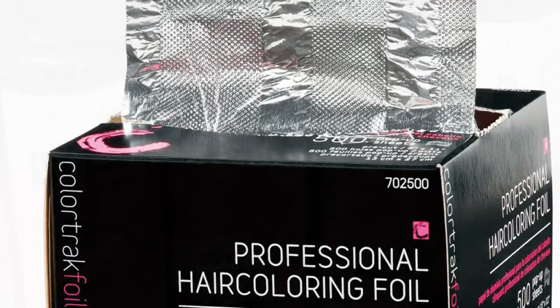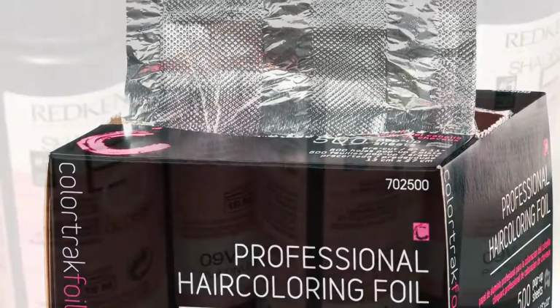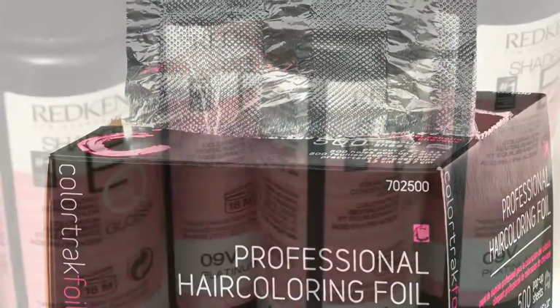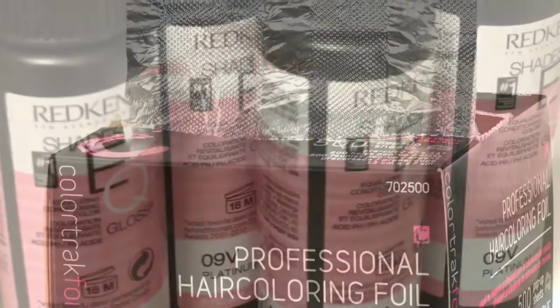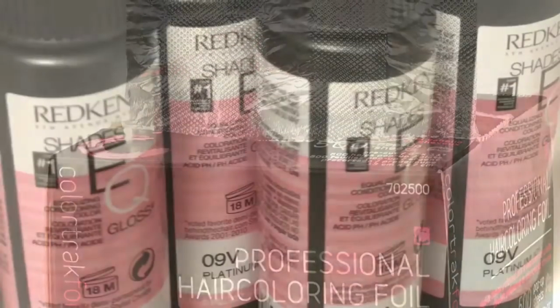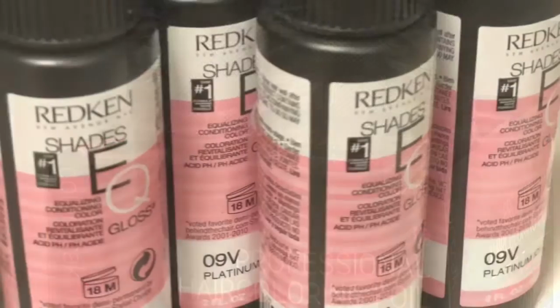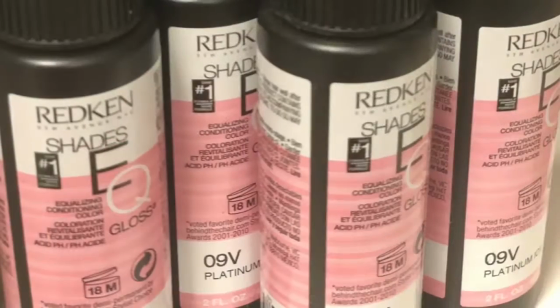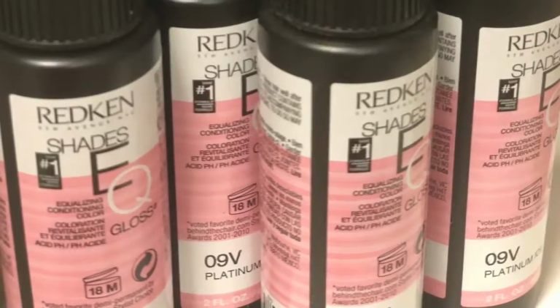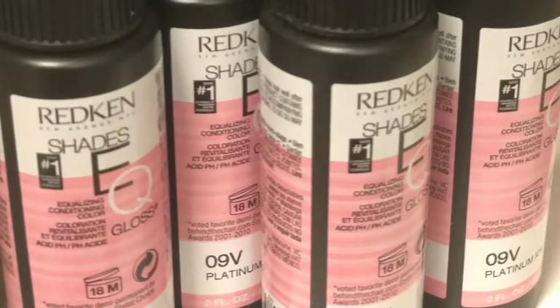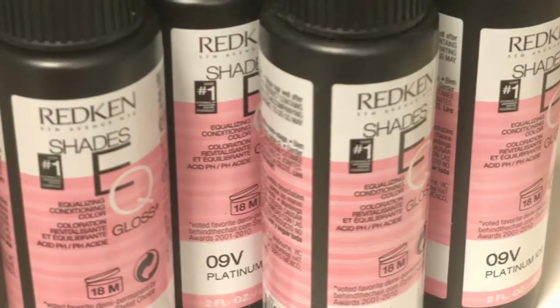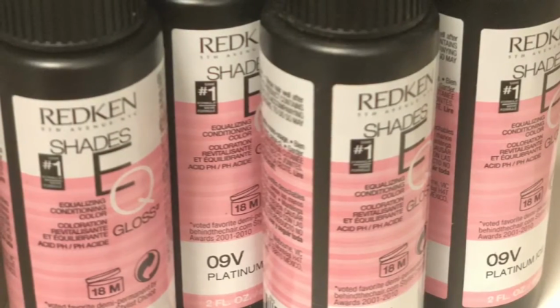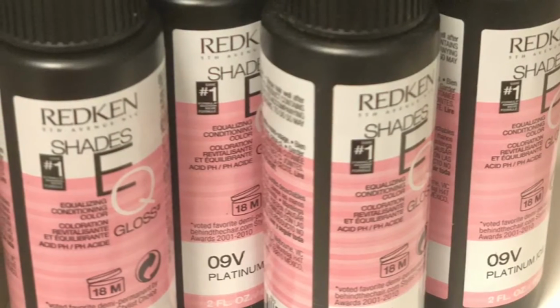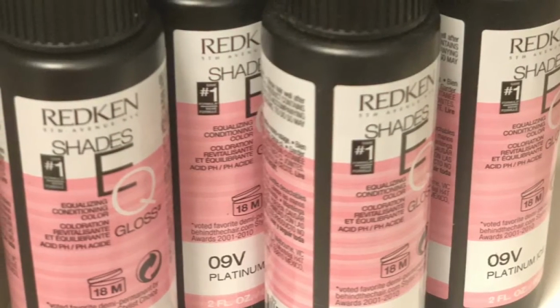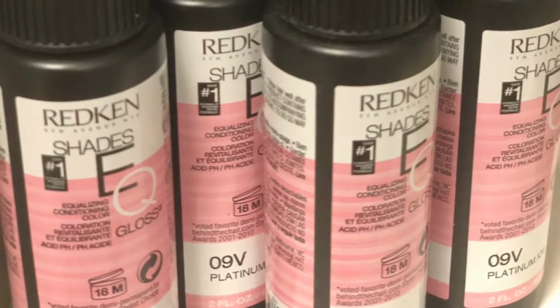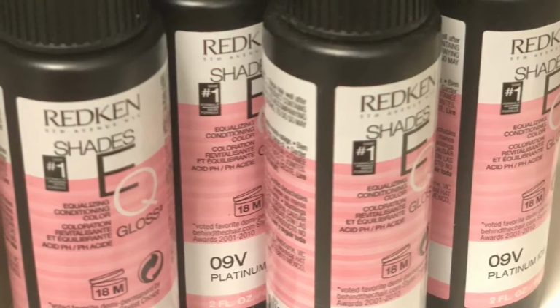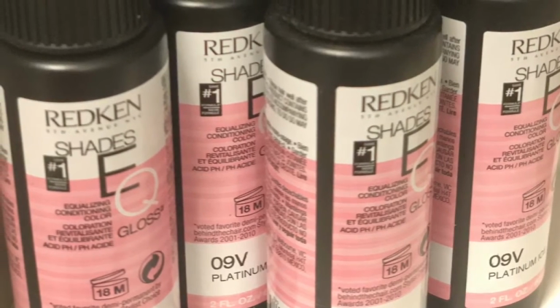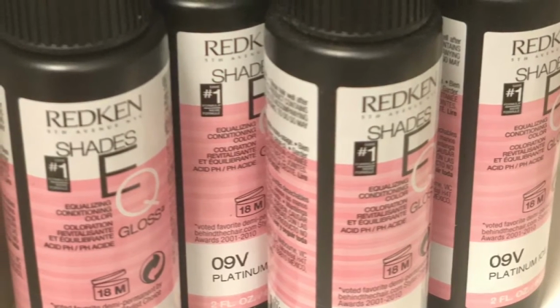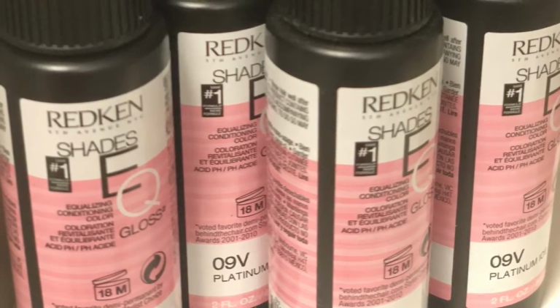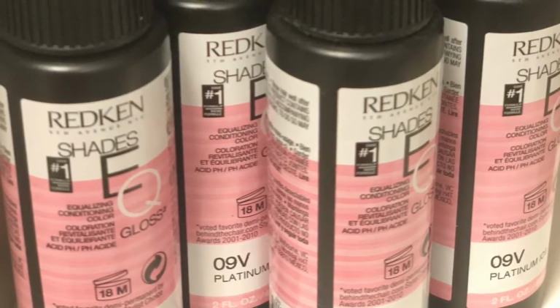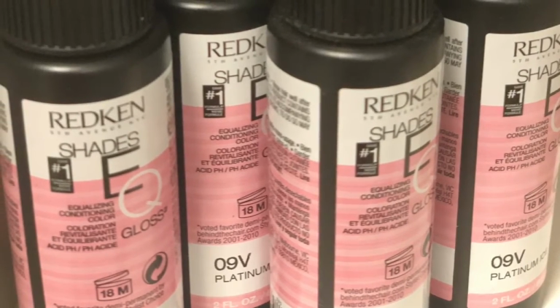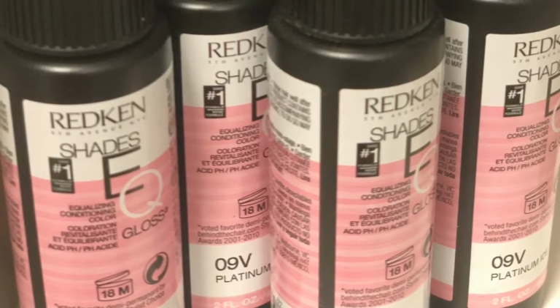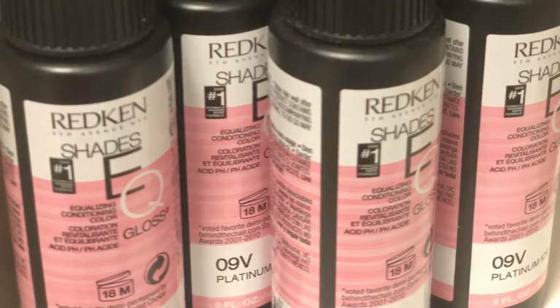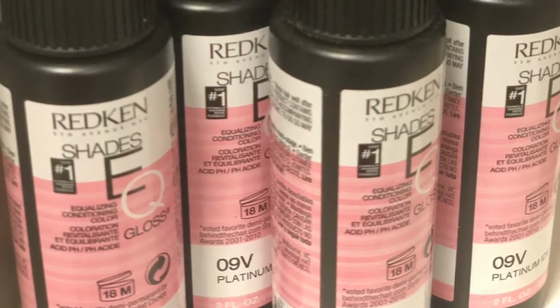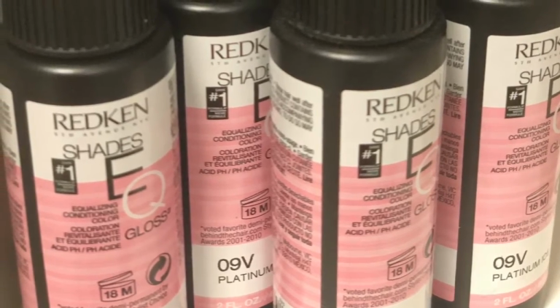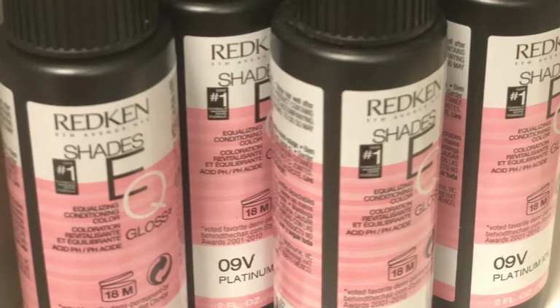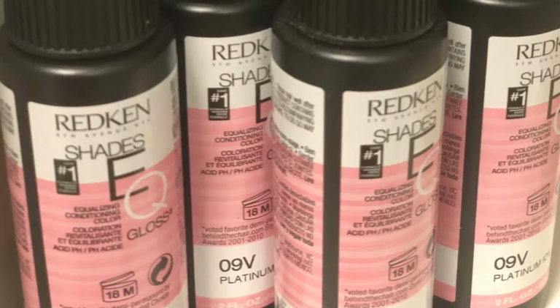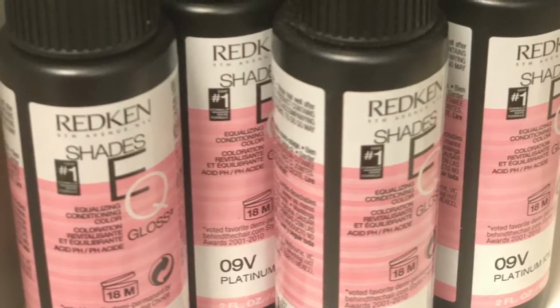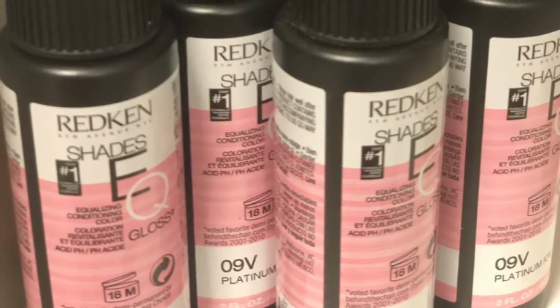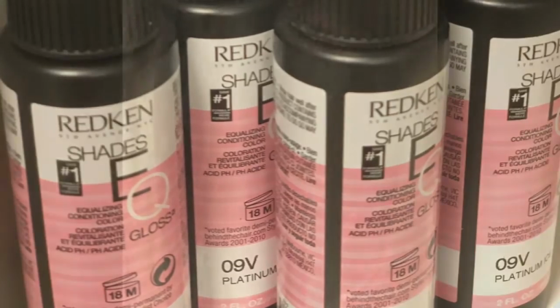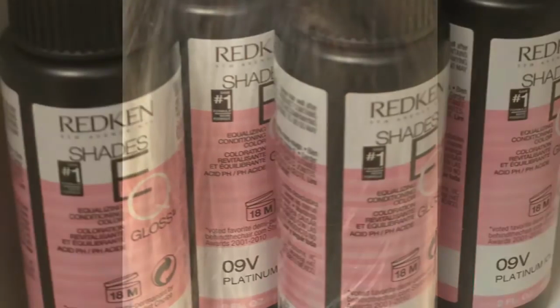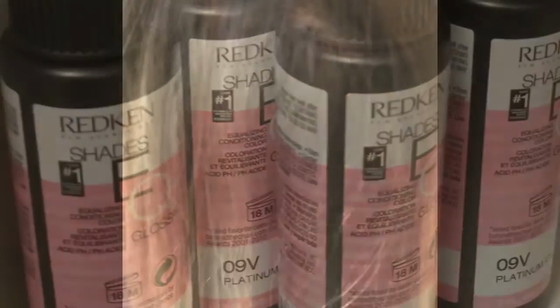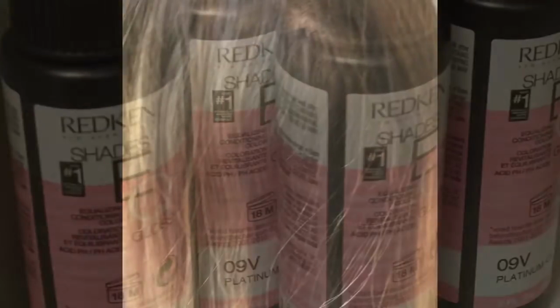My toner was Redken Shades, super easy — gives you that demi-sheer coverage.